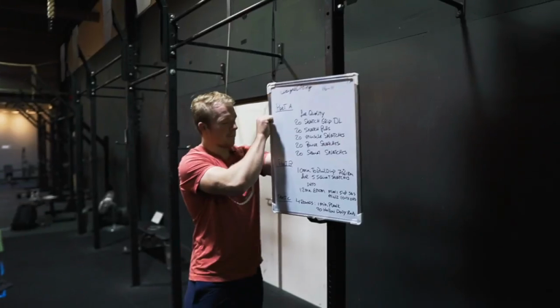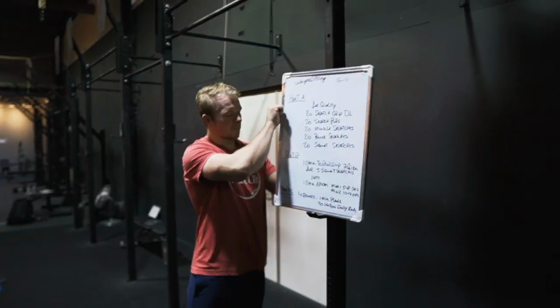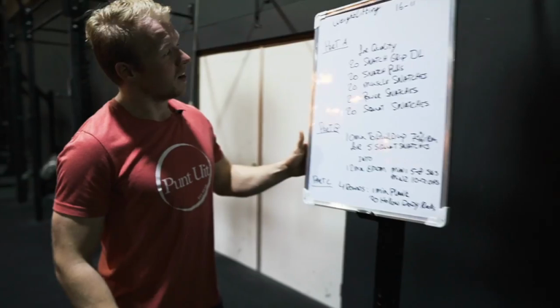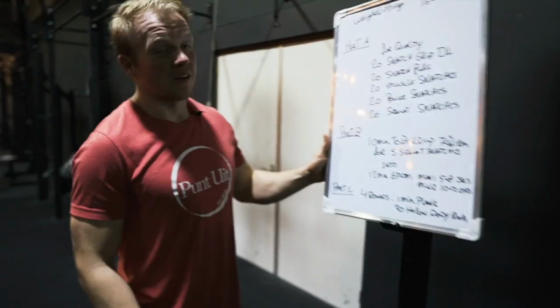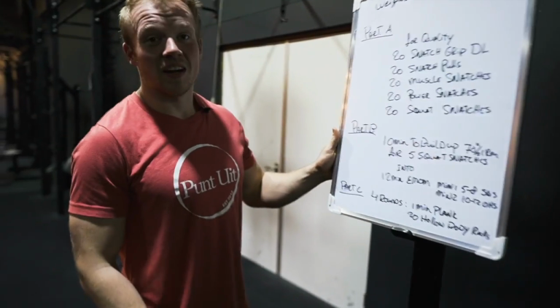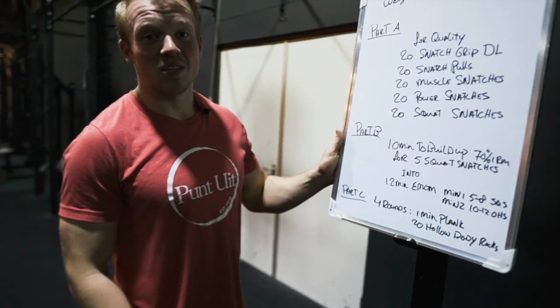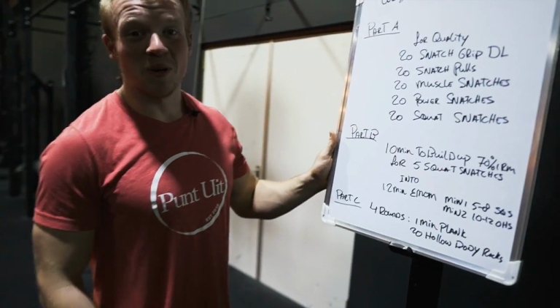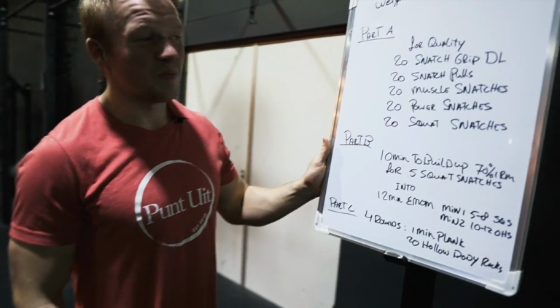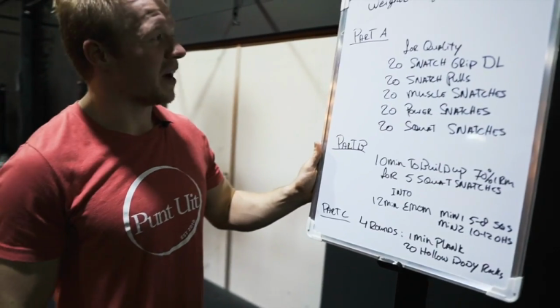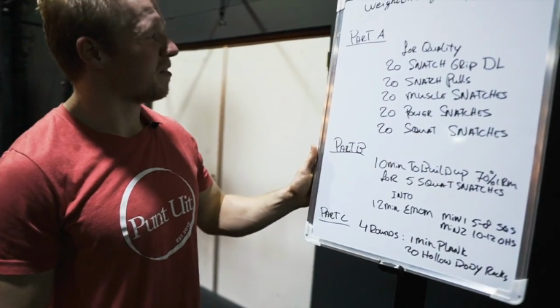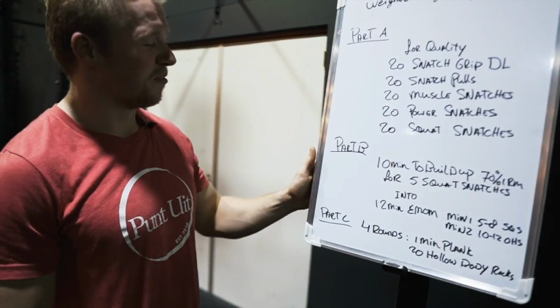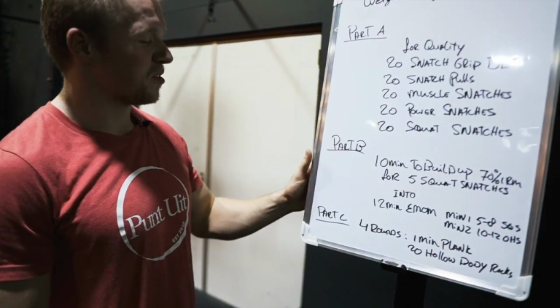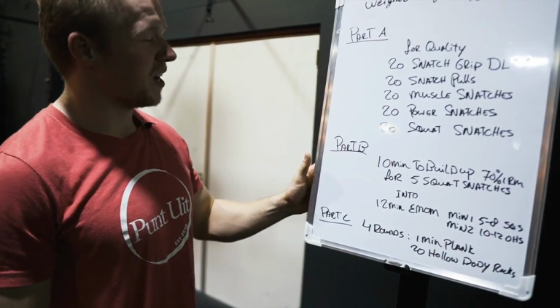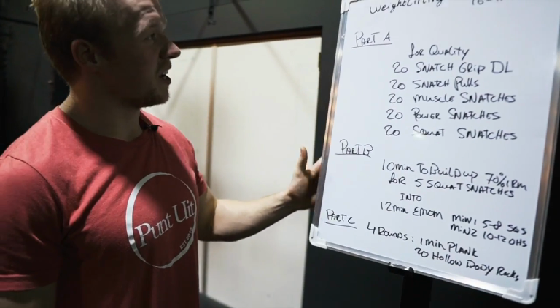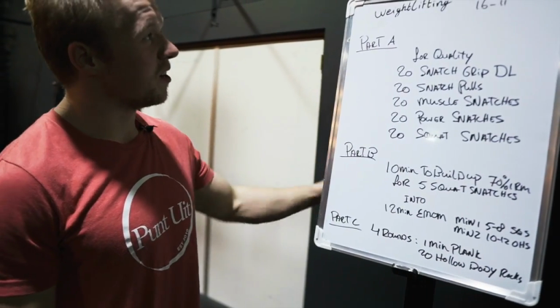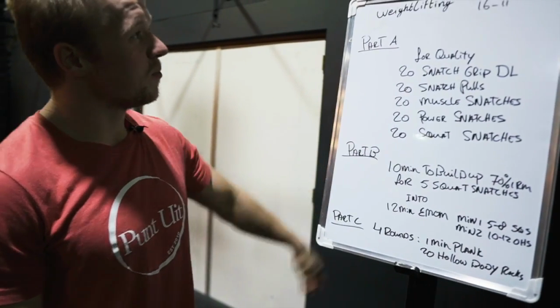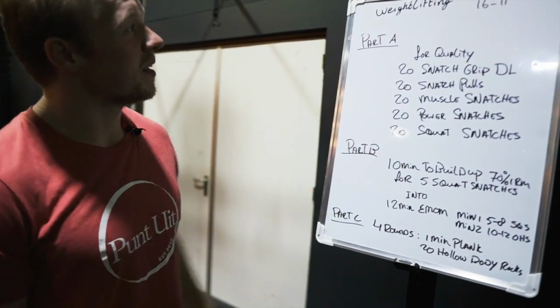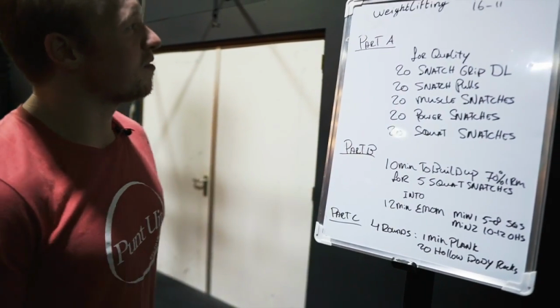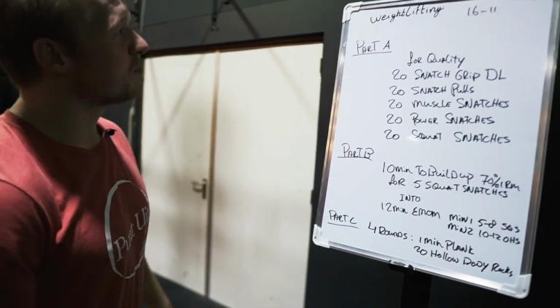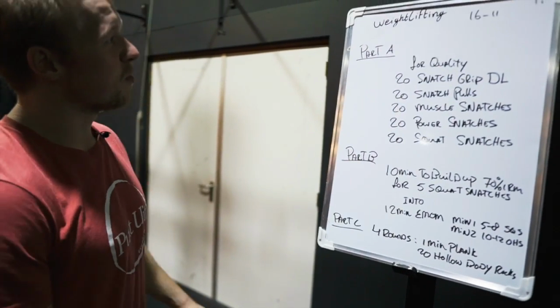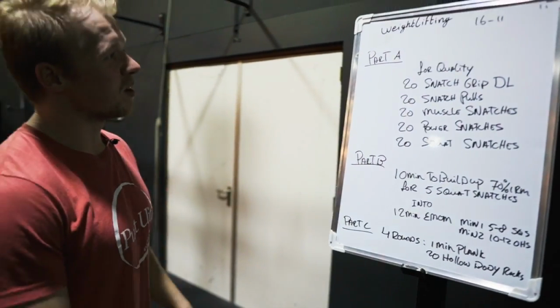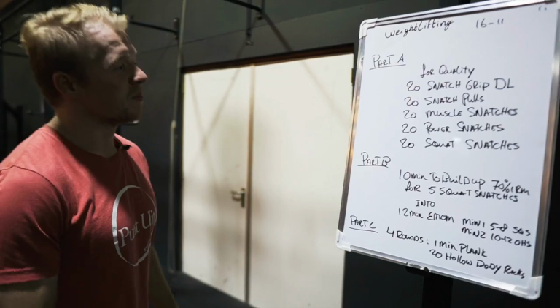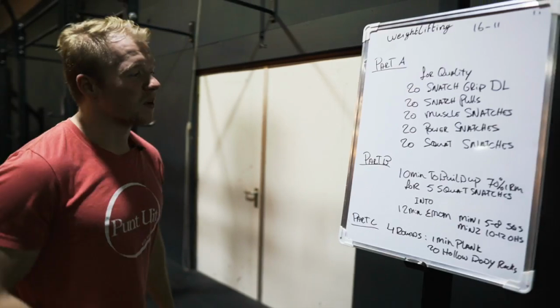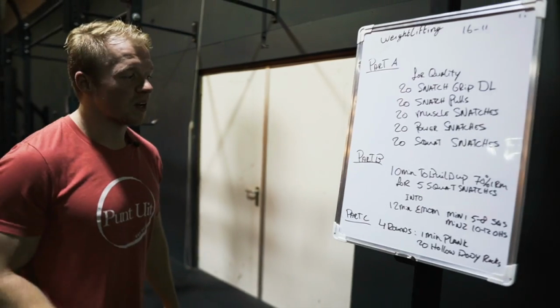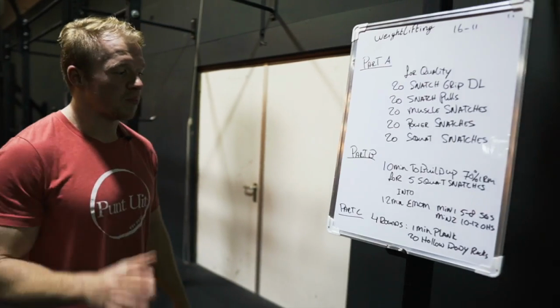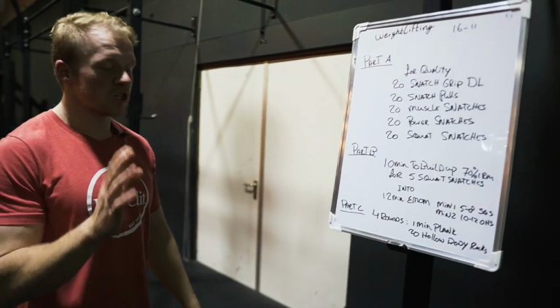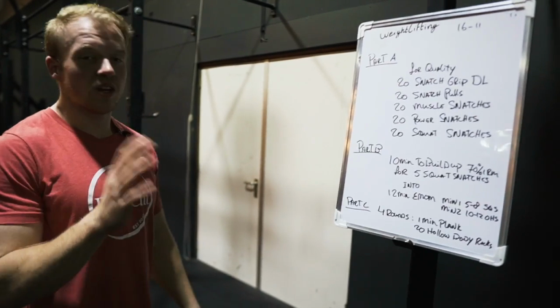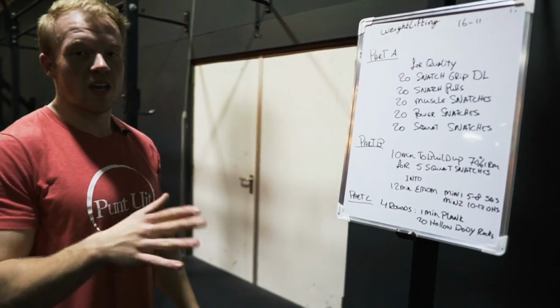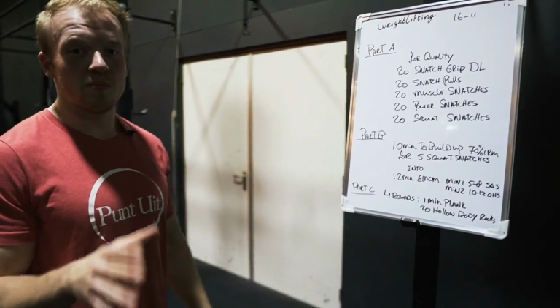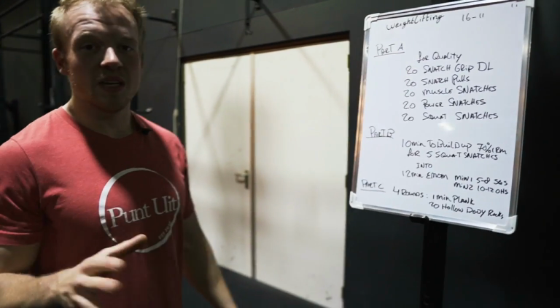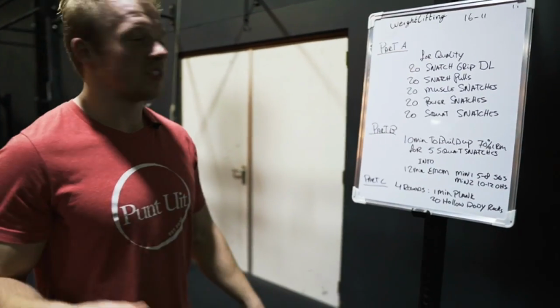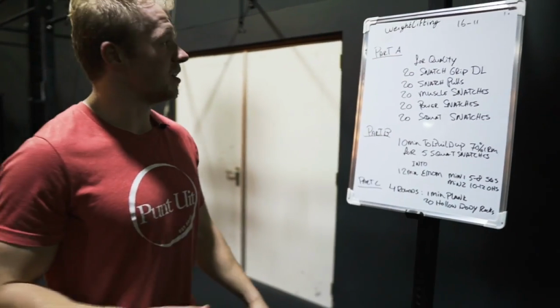All right guys, welcome back for today on the weightlifting program. We've got portion A, B, and C.